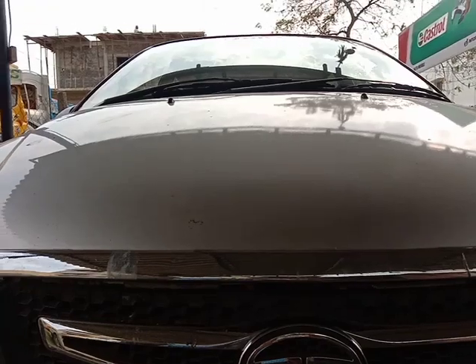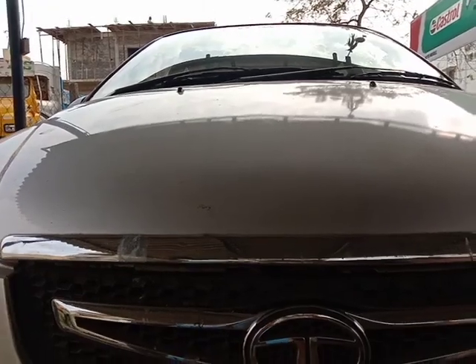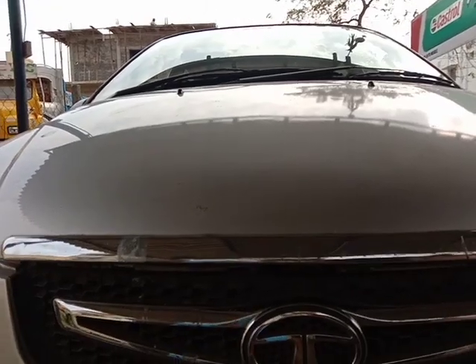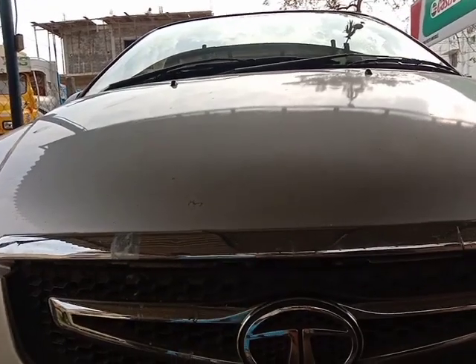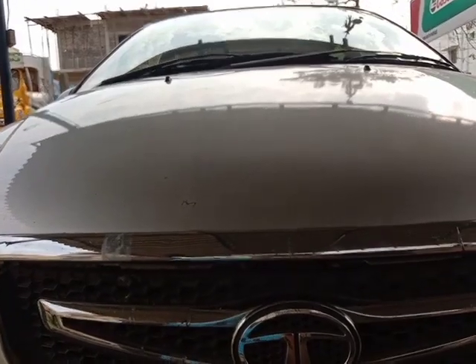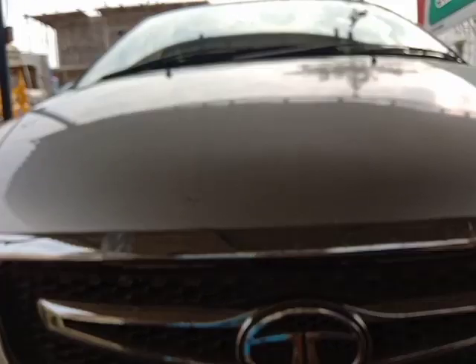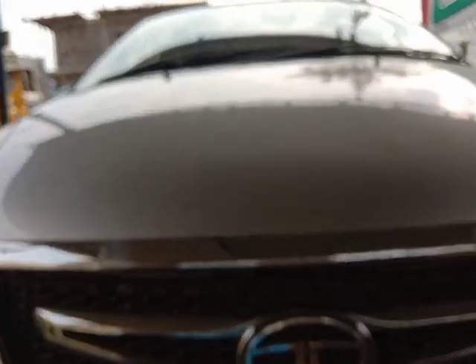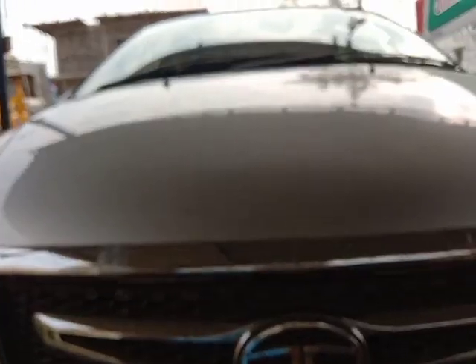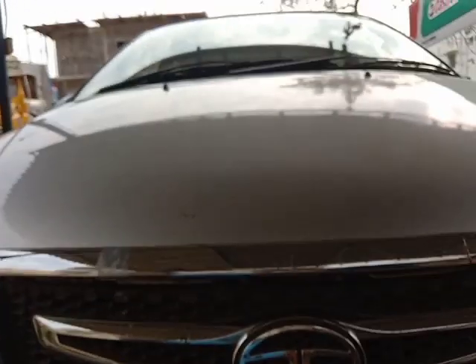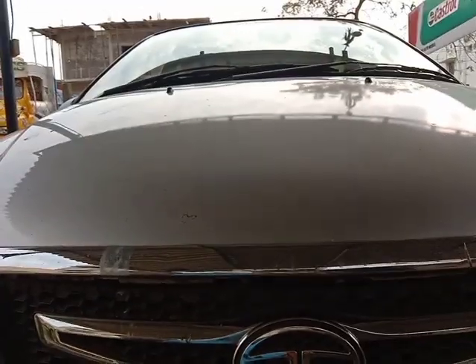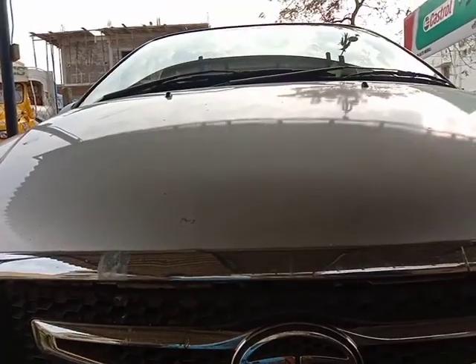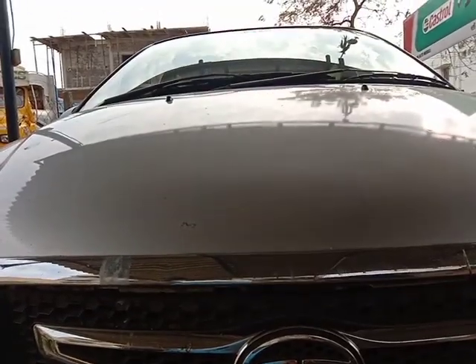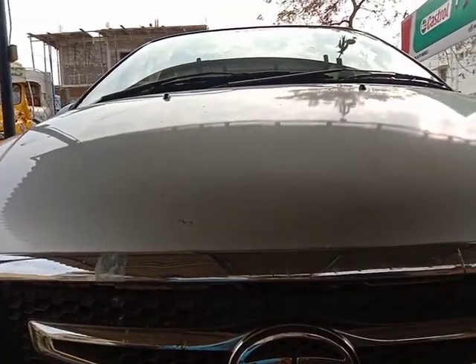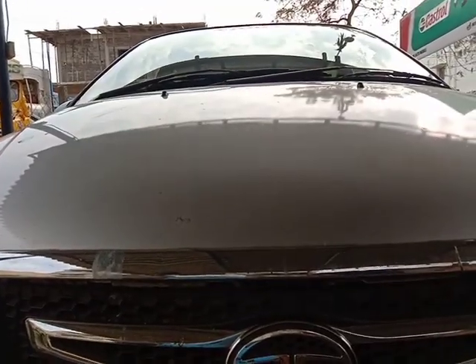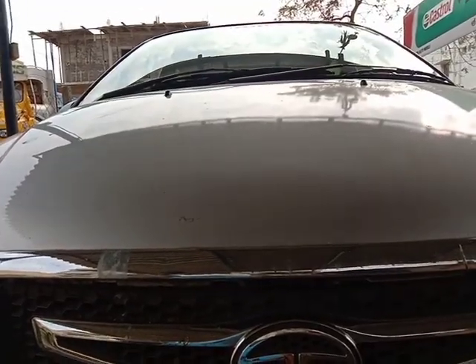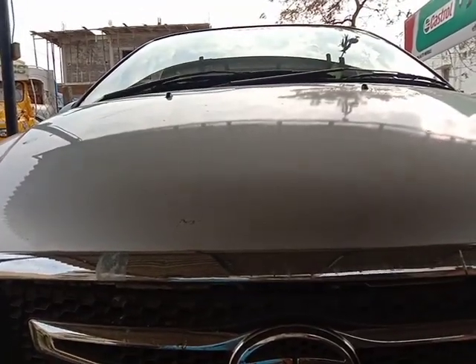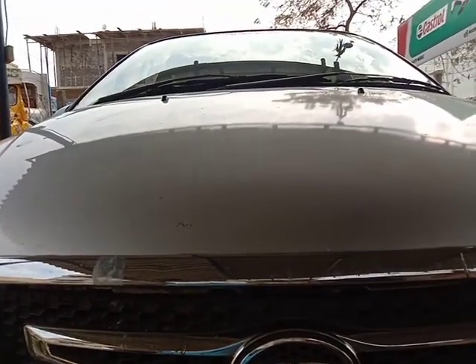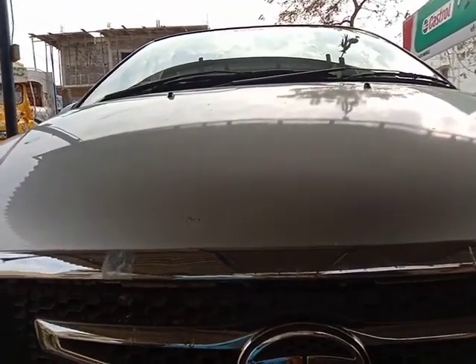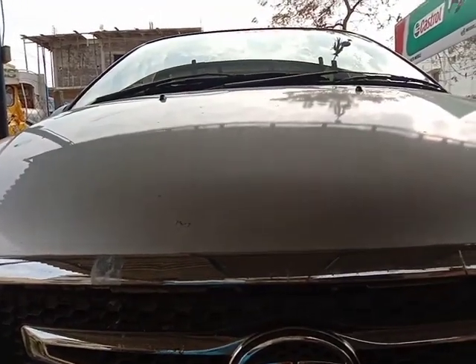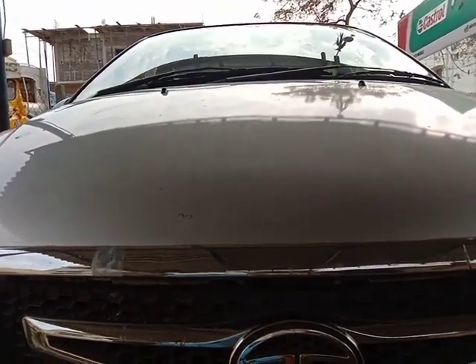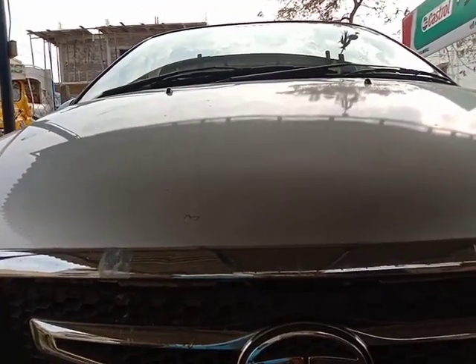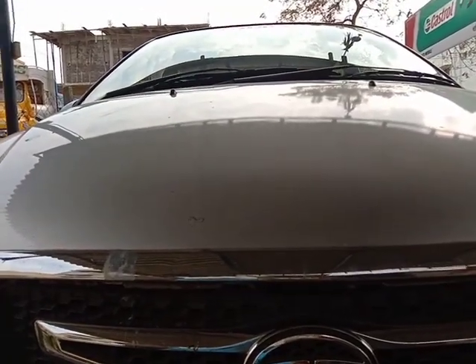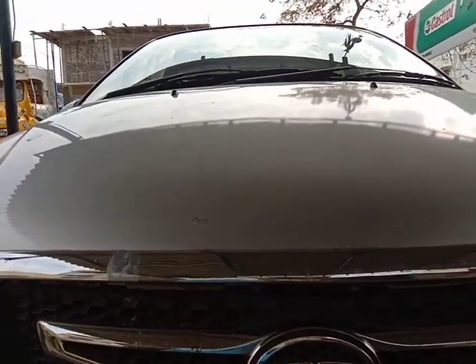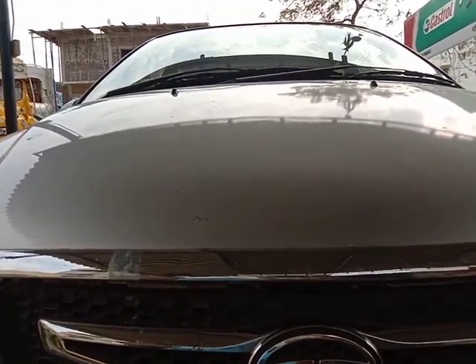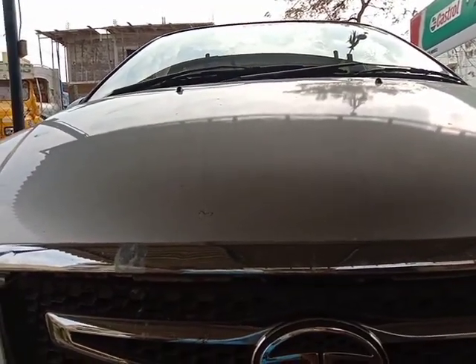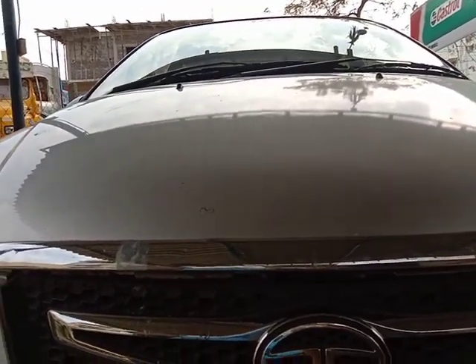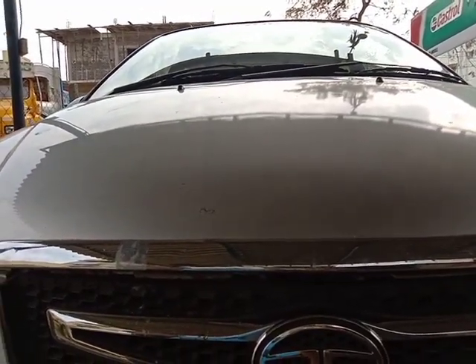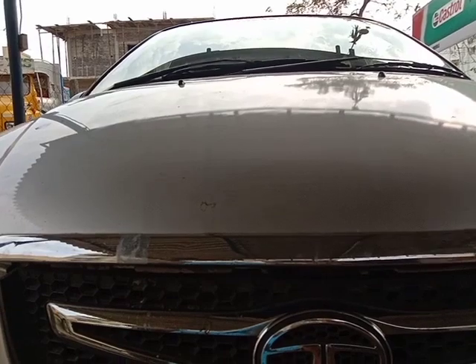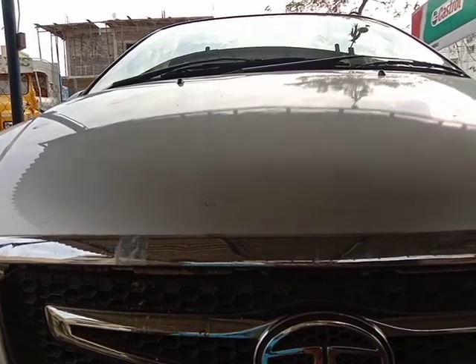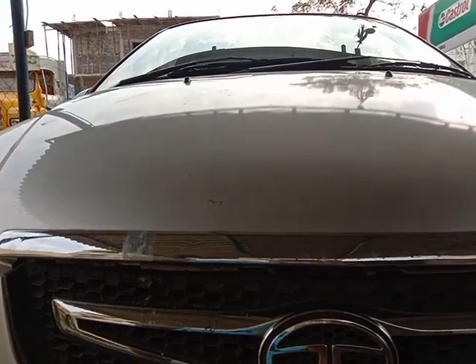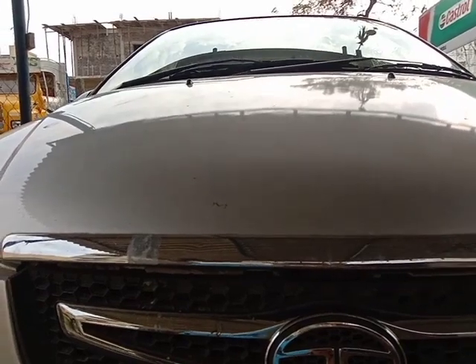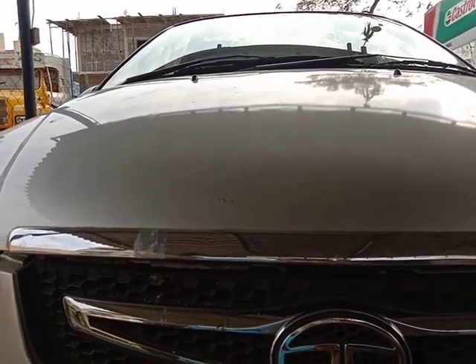This is India. This is a TDI engine. This is starting trouble in the morning. This is what I explain to you.